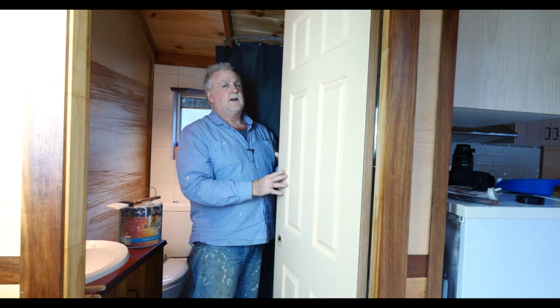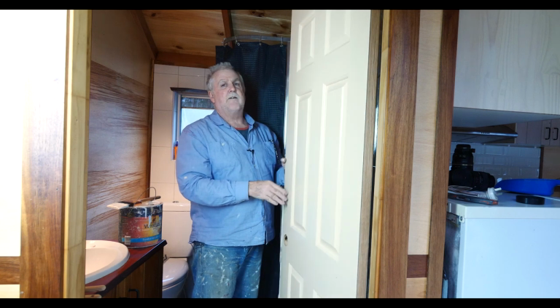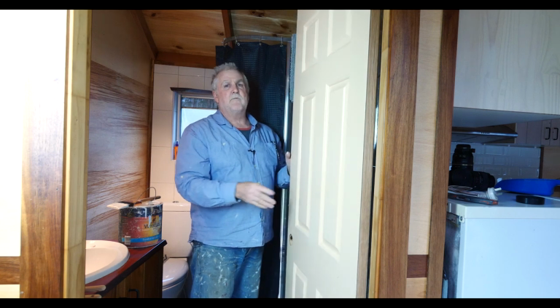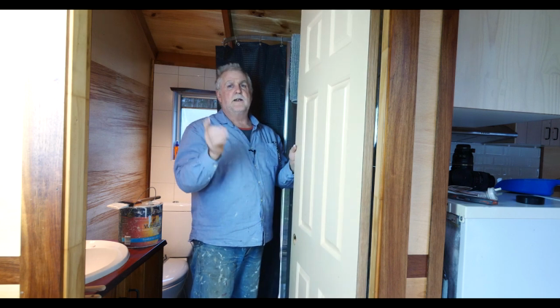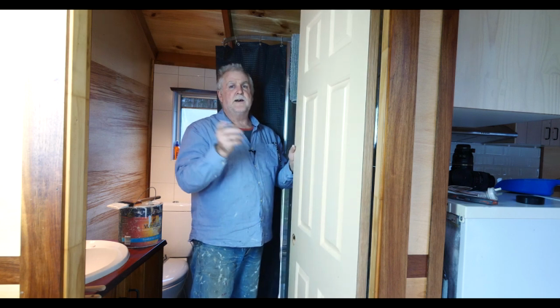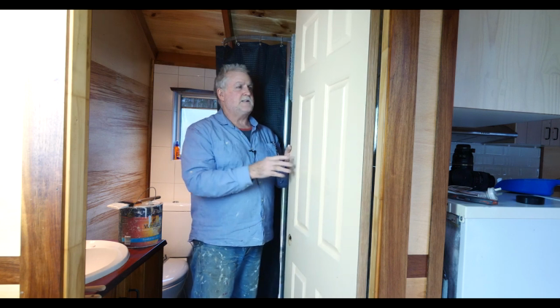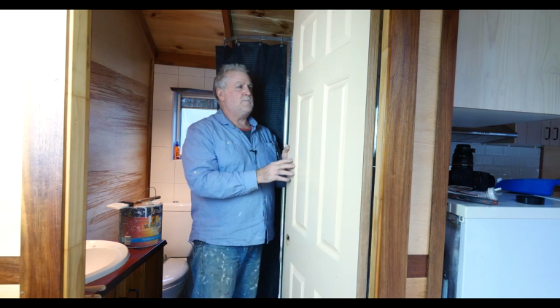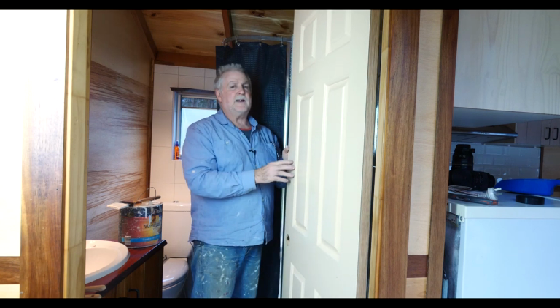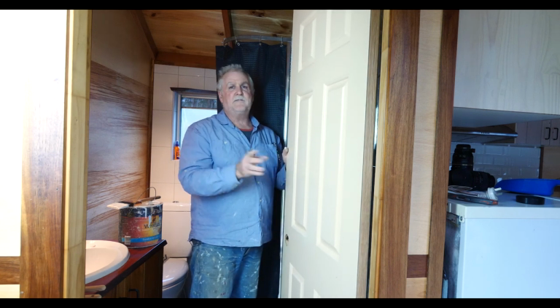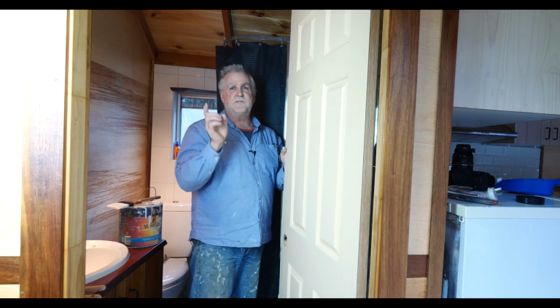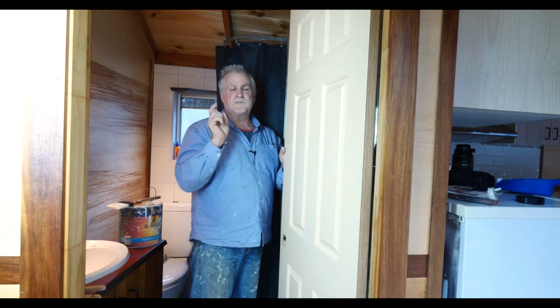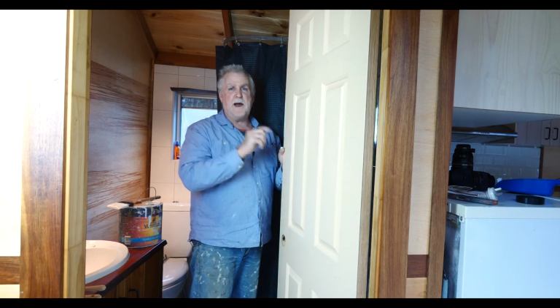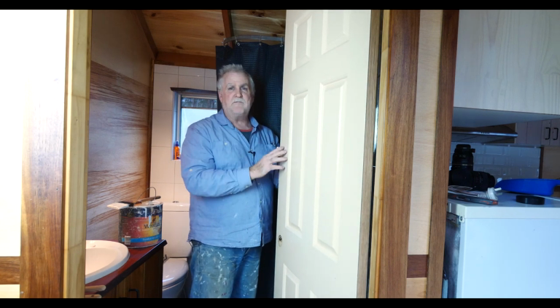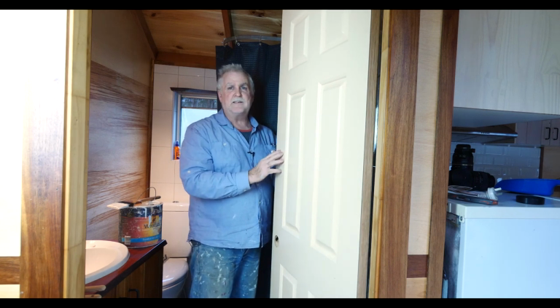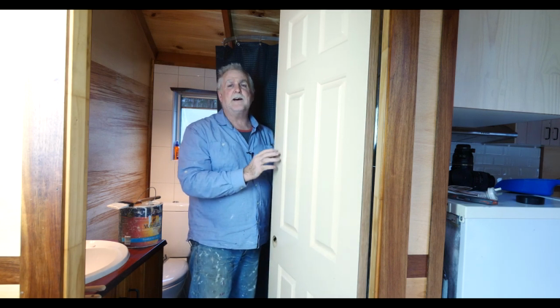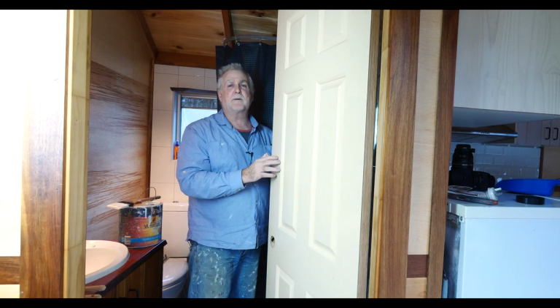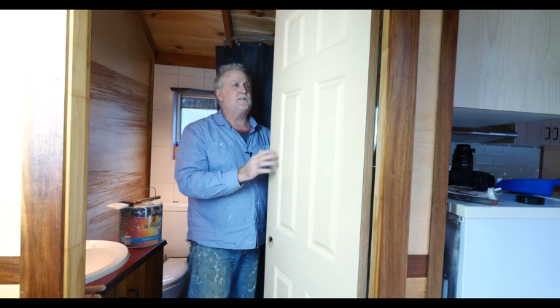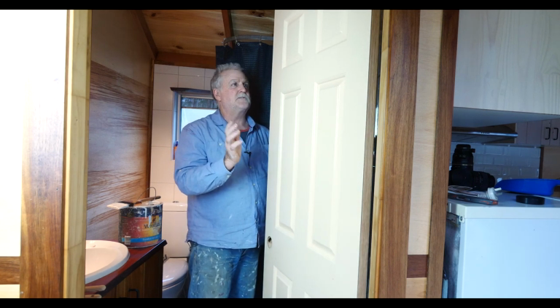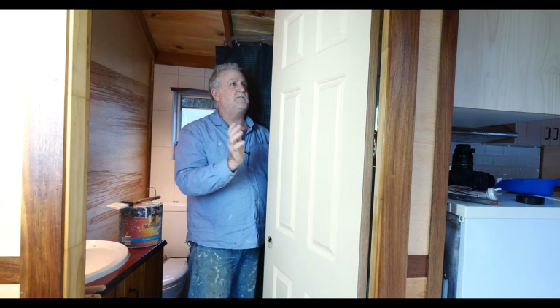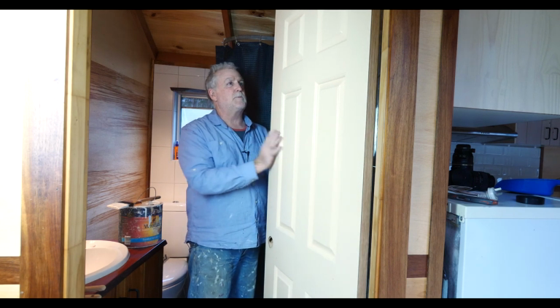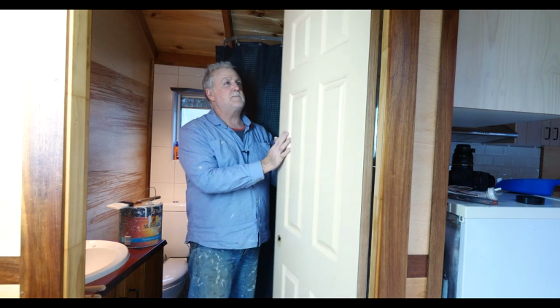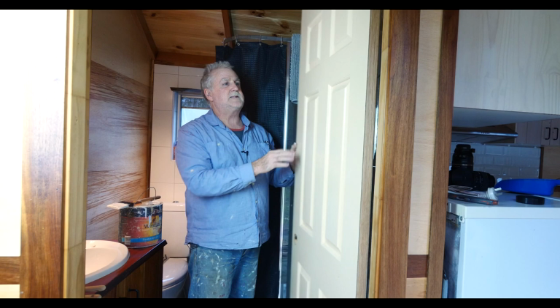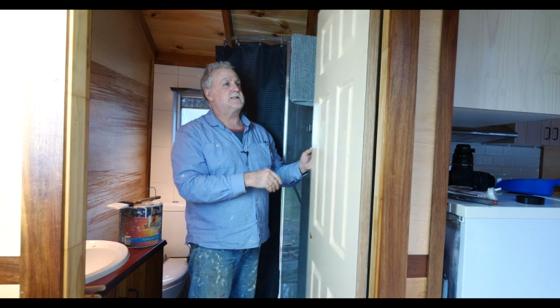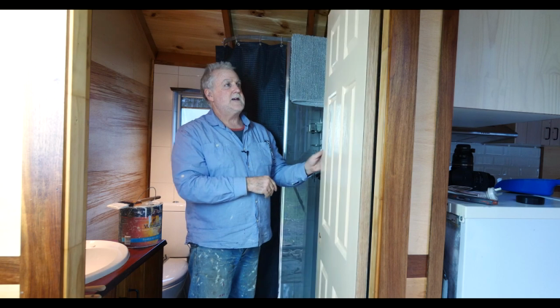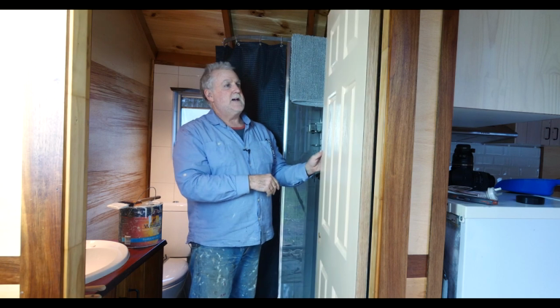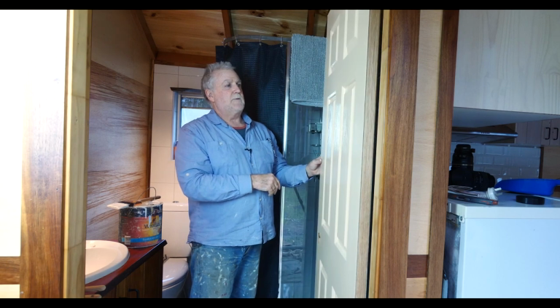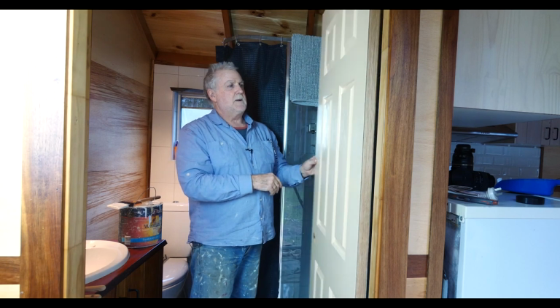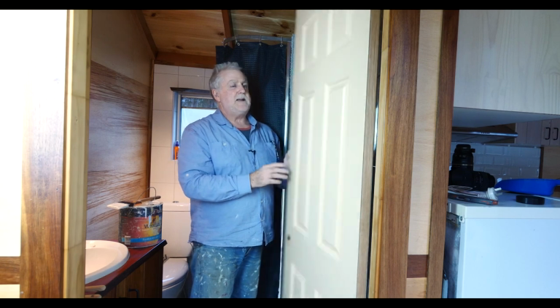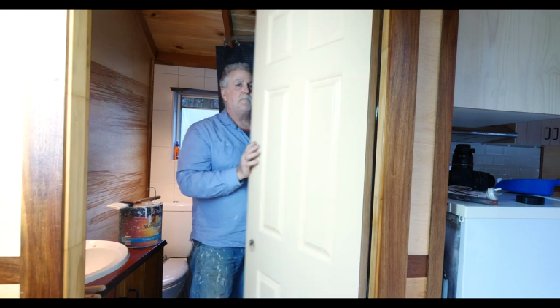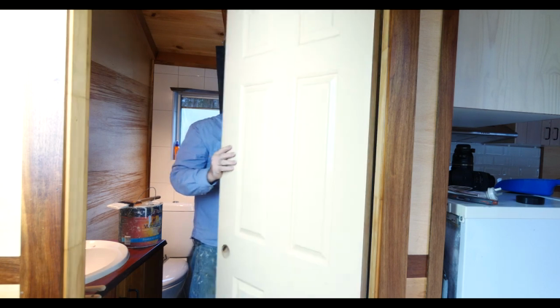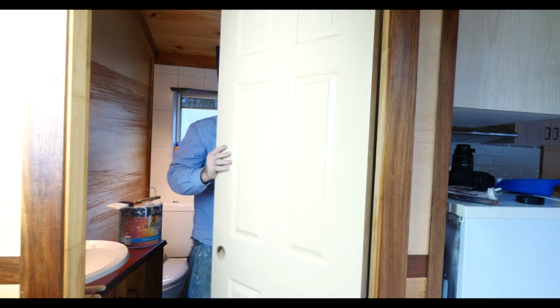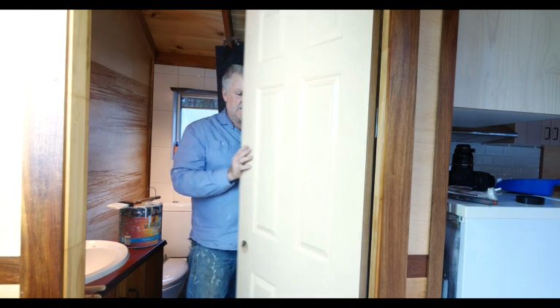Hi everyone, nice to see you back. Love to see those smiling faces. I'm Rick Michelle, this is Visible Painting Basics and we're going to paint some panel doors.